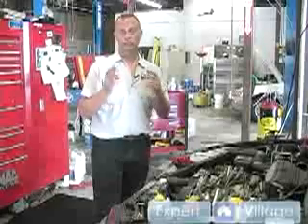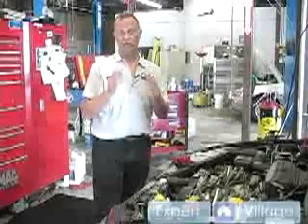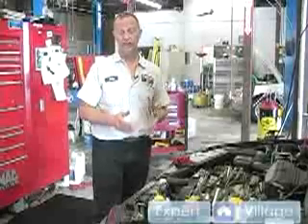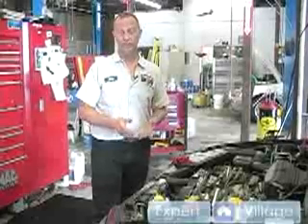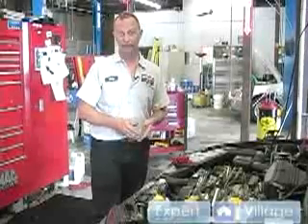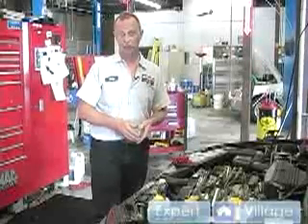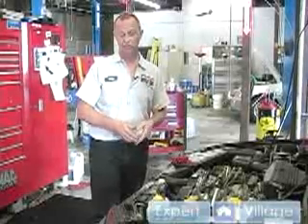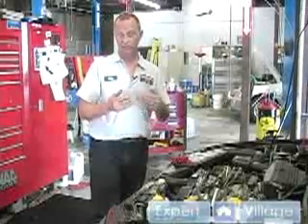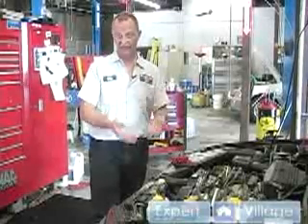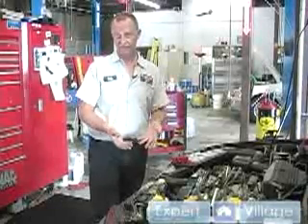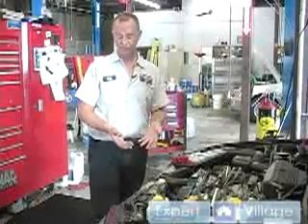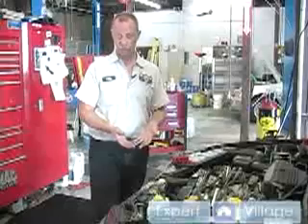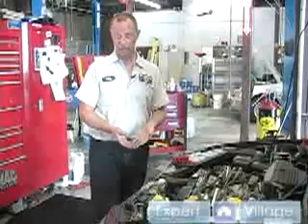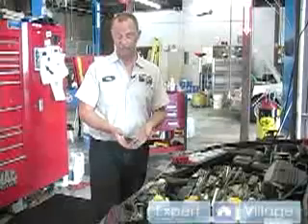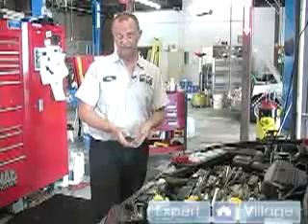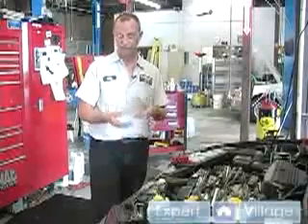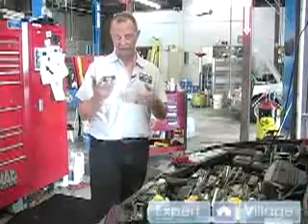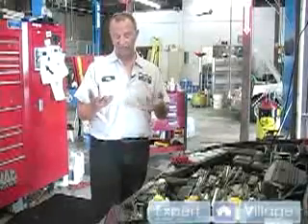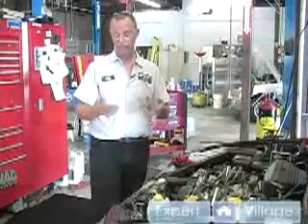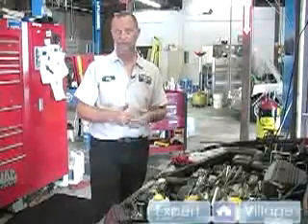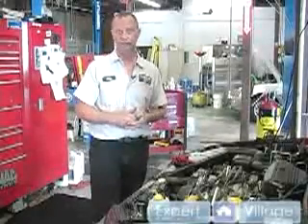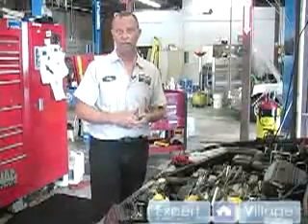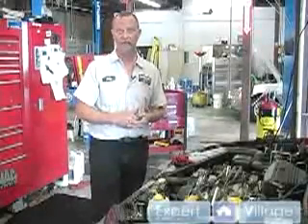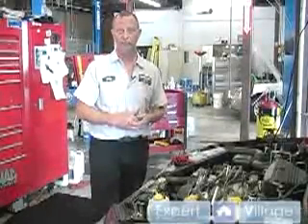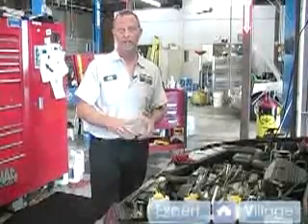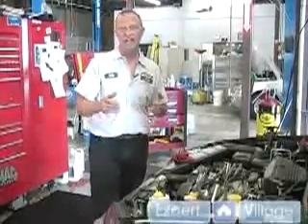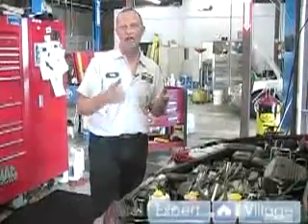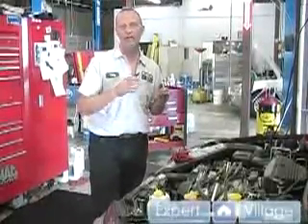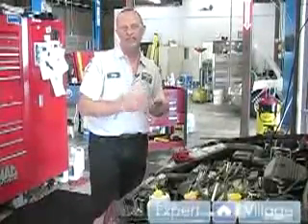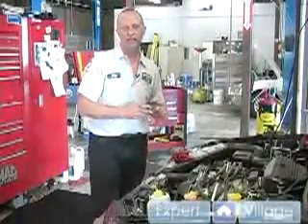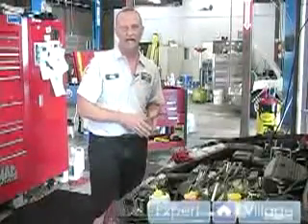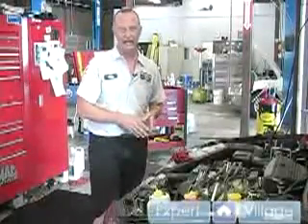We've already checked our reservoir bottle and added some coolant to bring it up to a proper level. Now we're going to check the radiator.